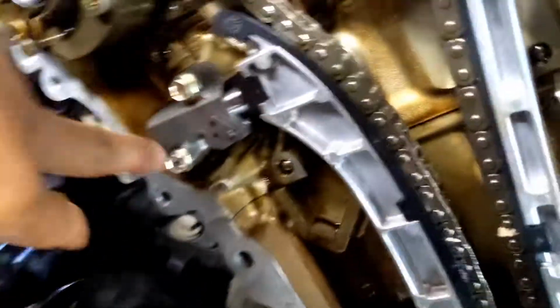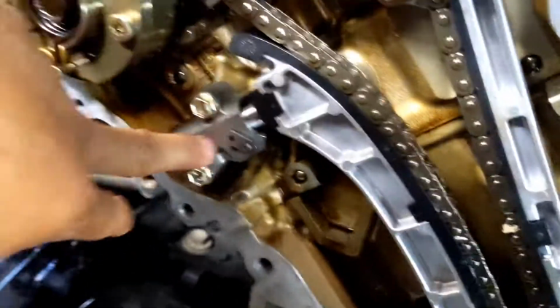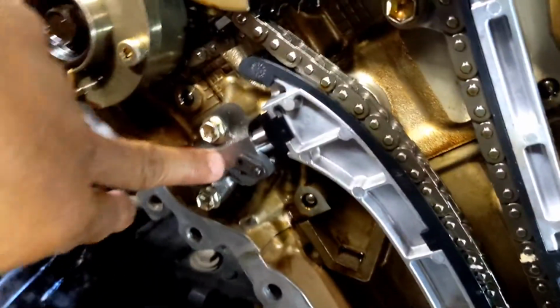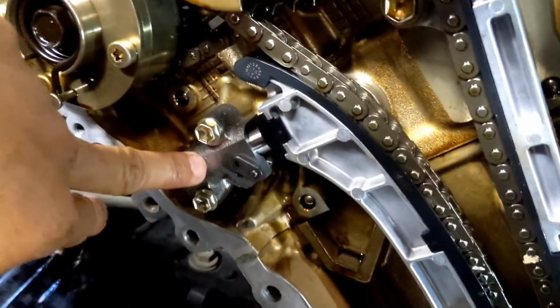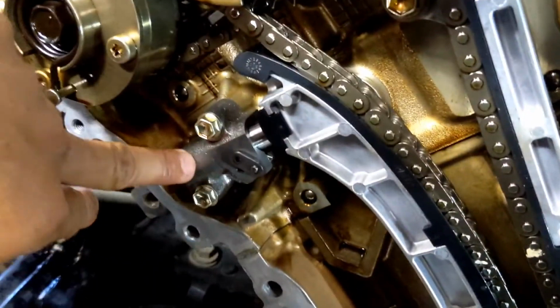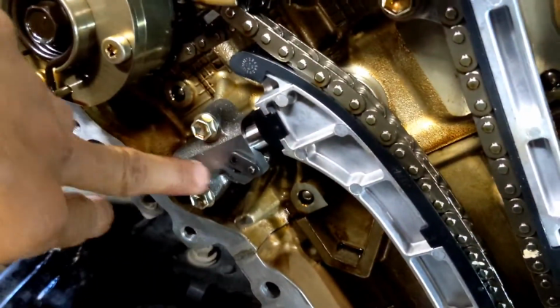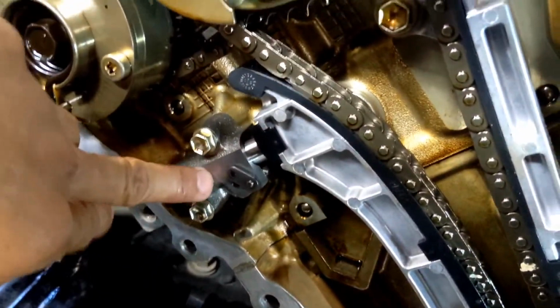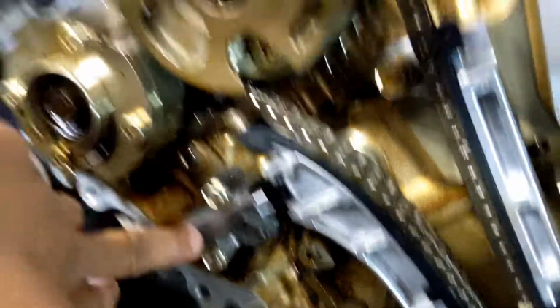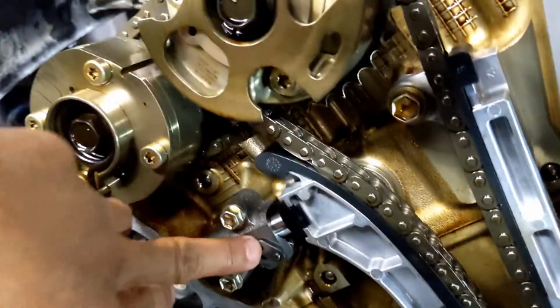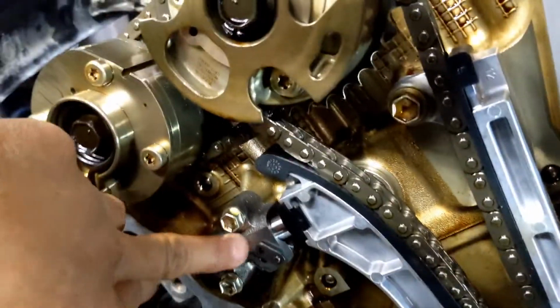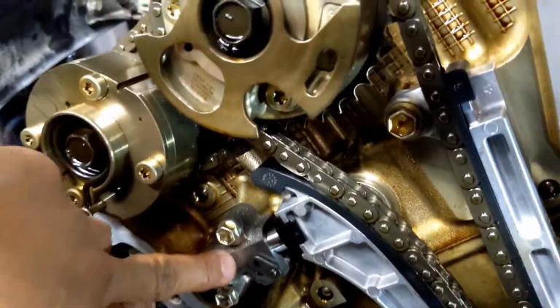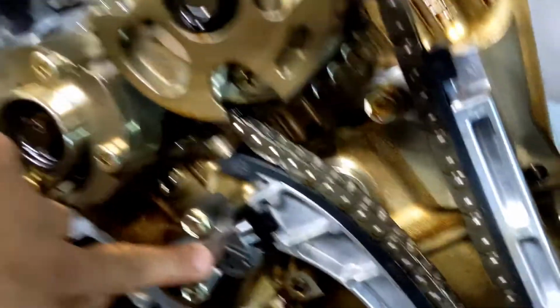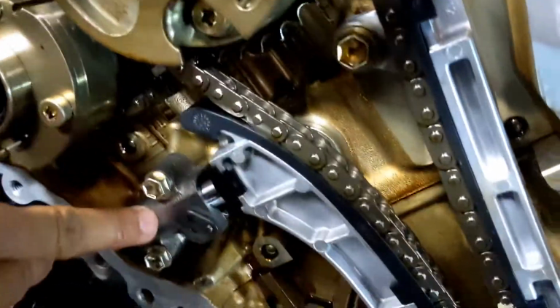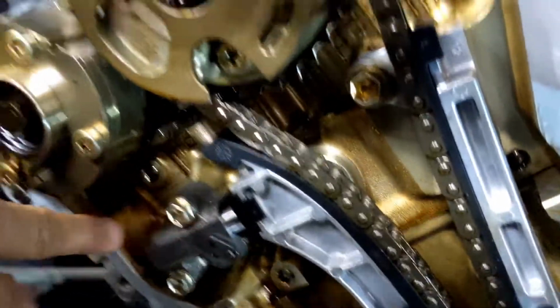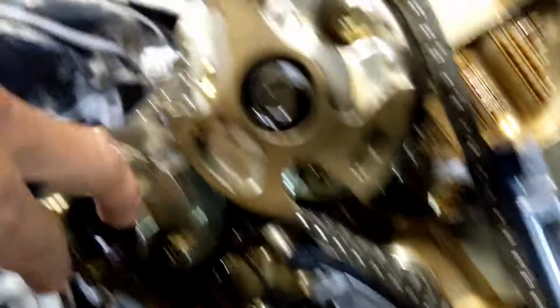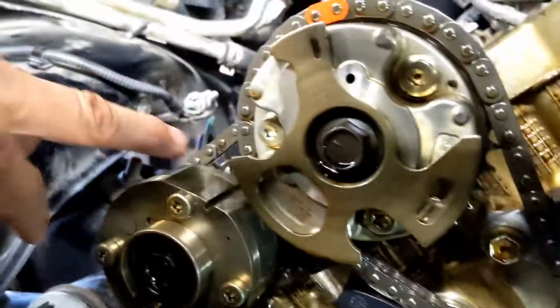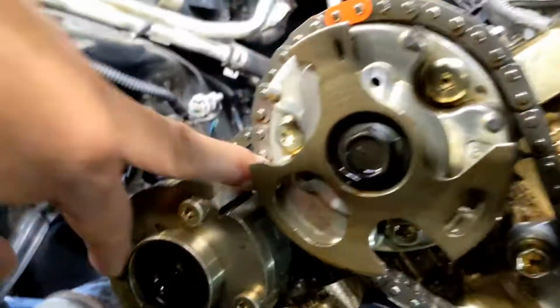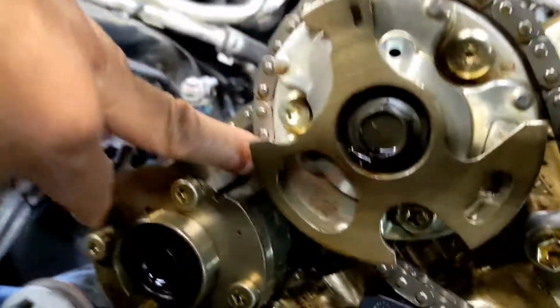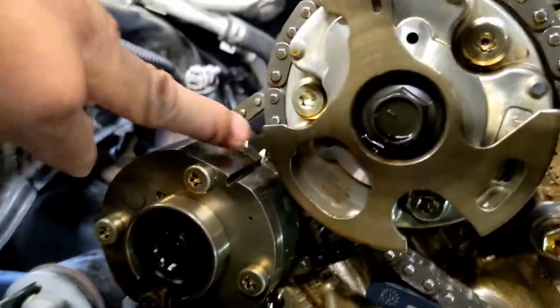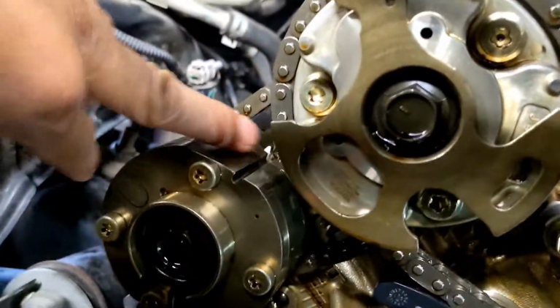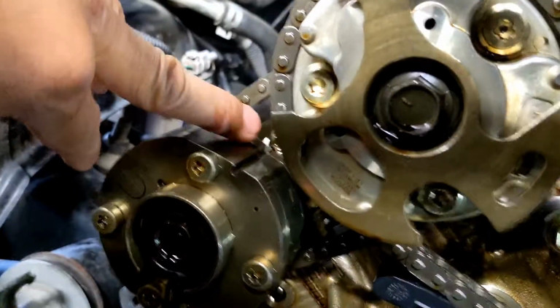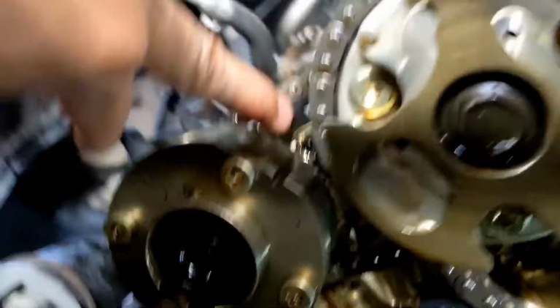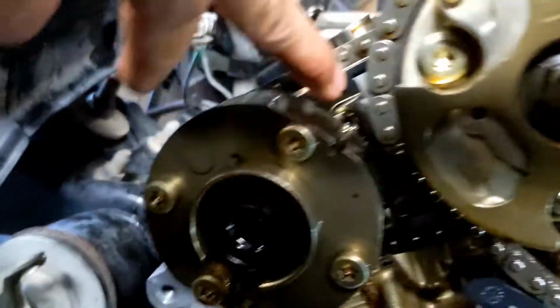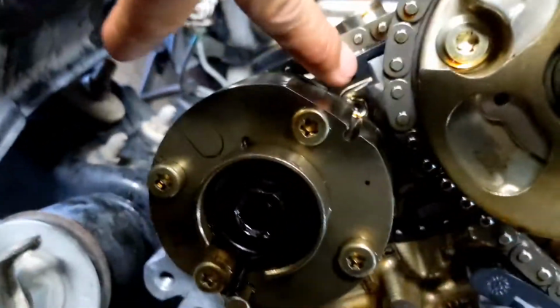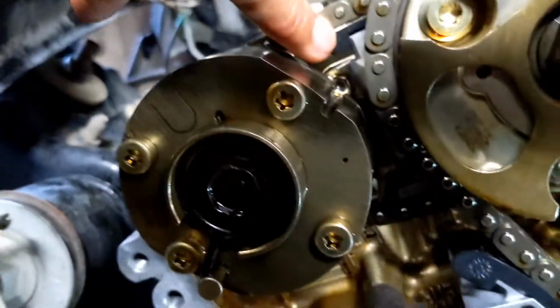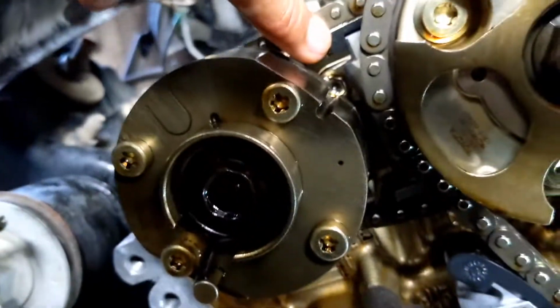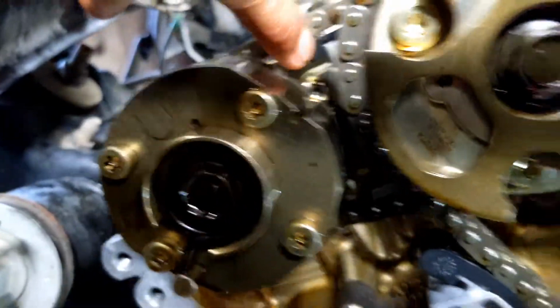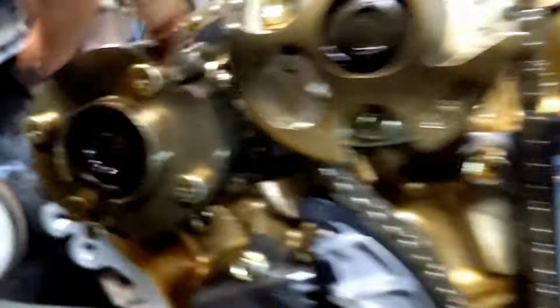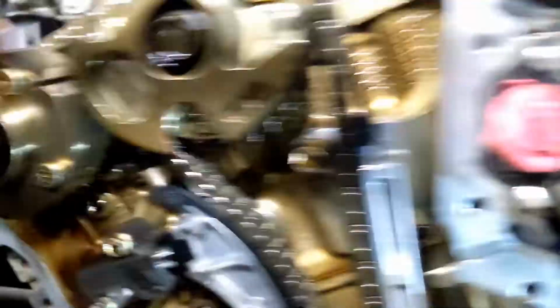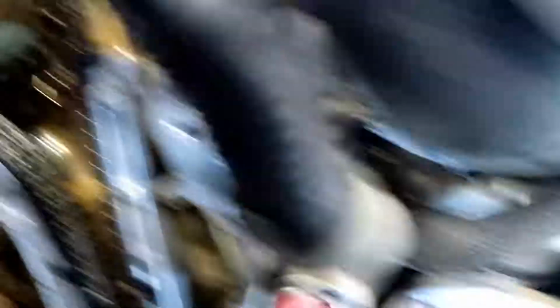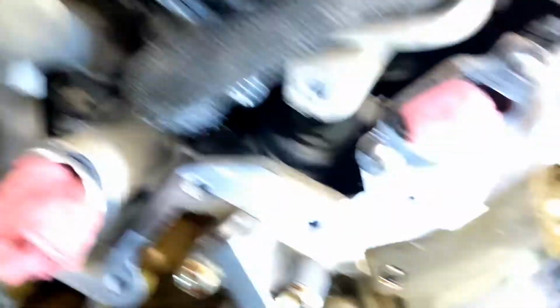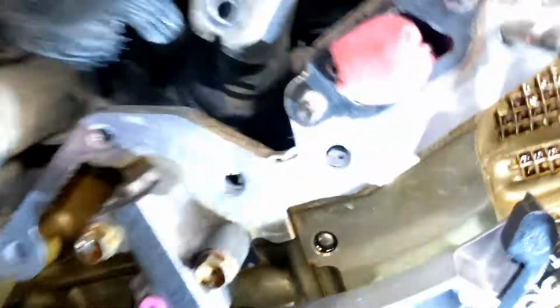Installing the new tensioner — this one is for the fork side.